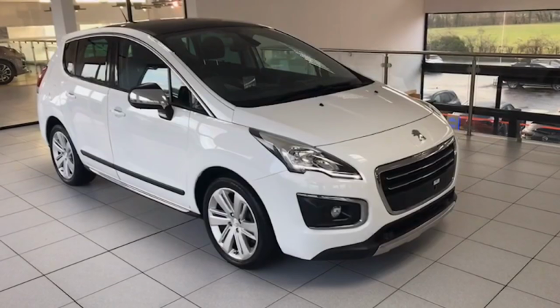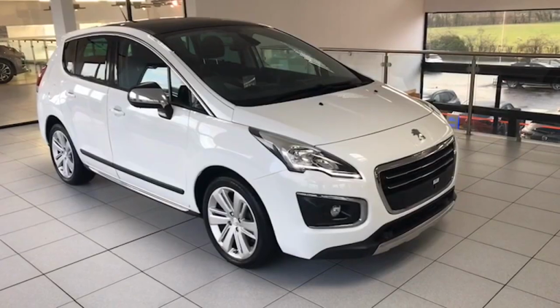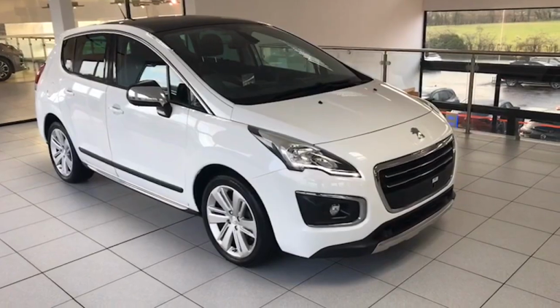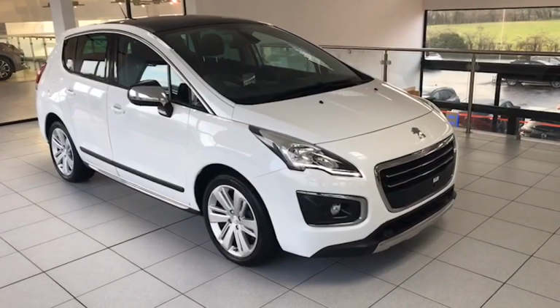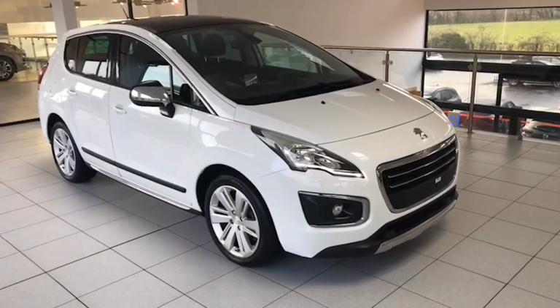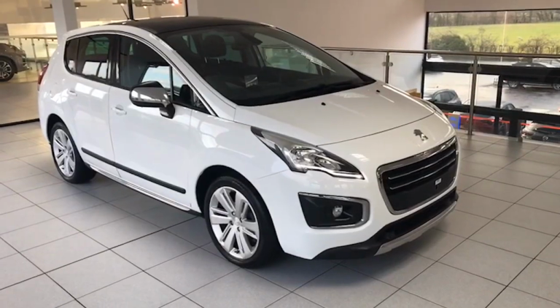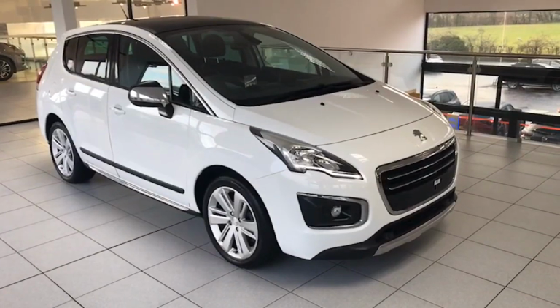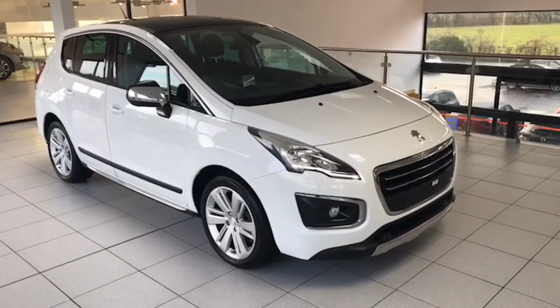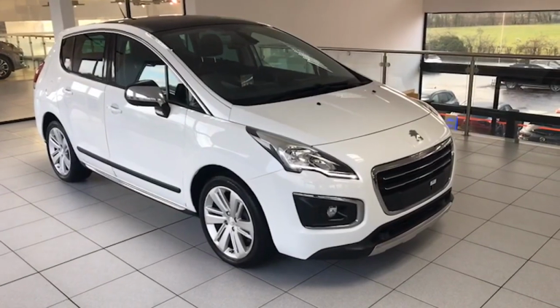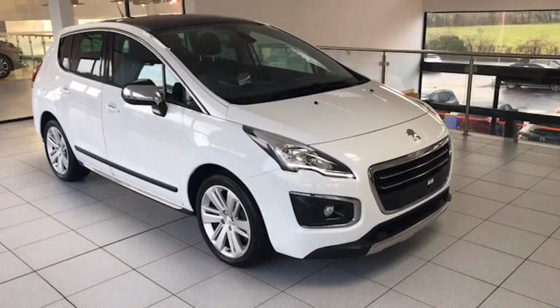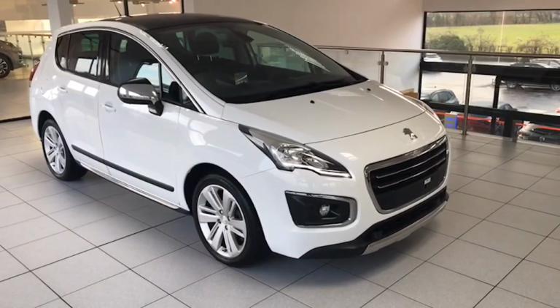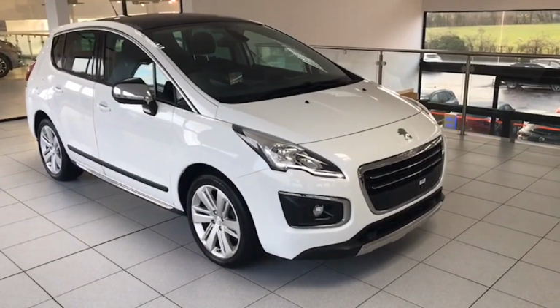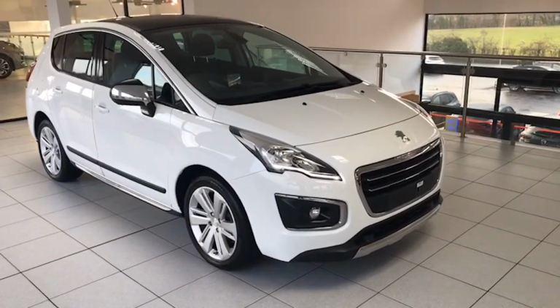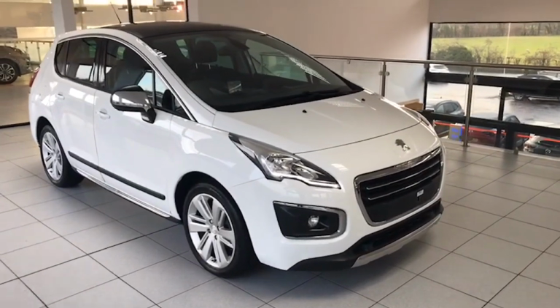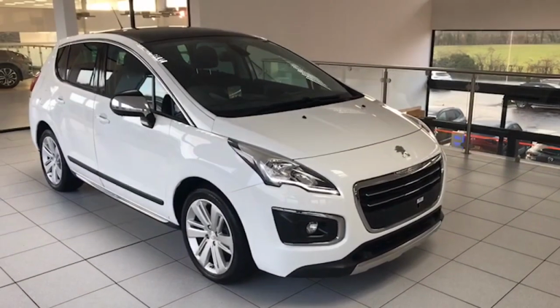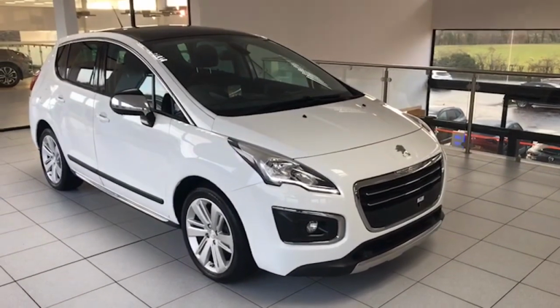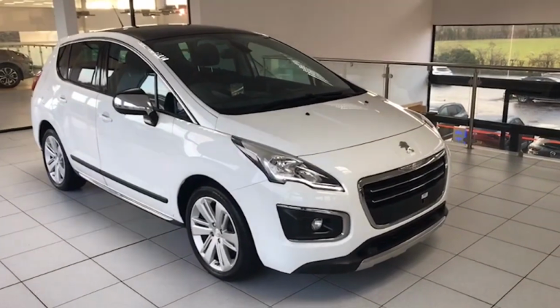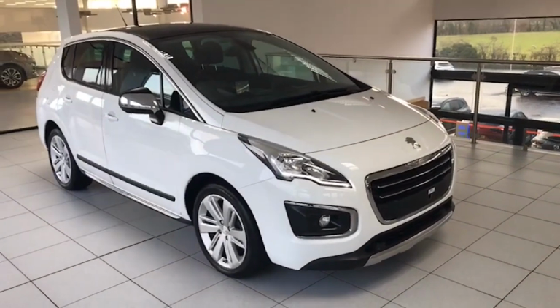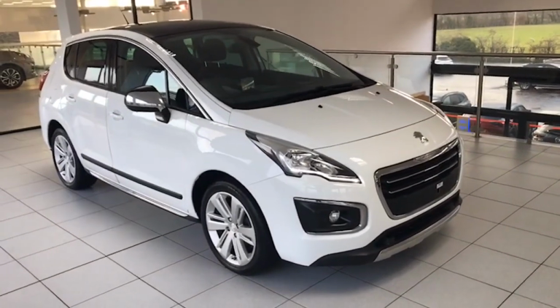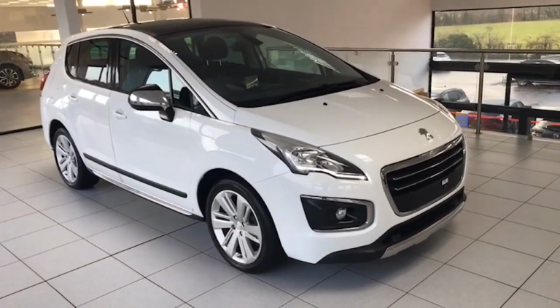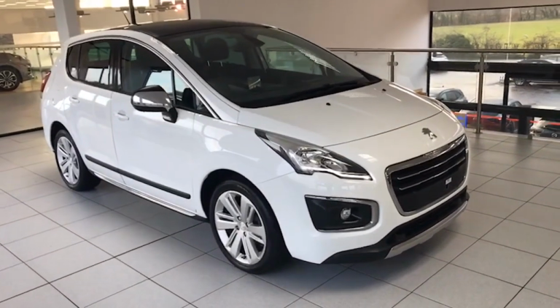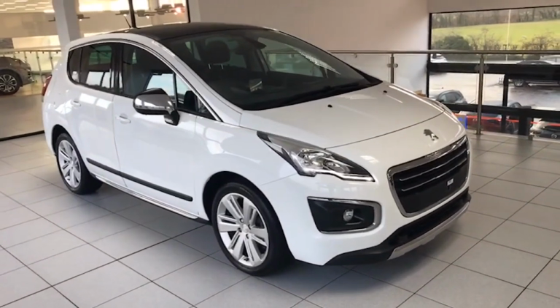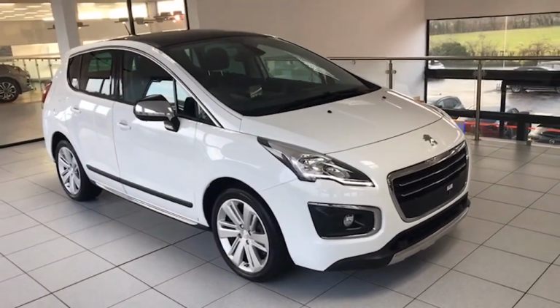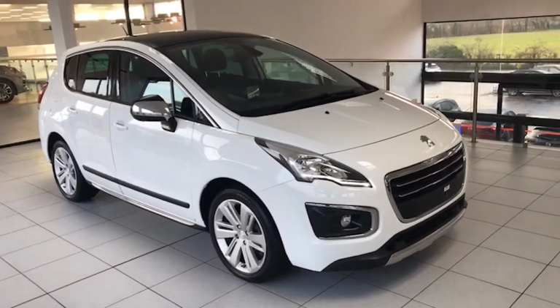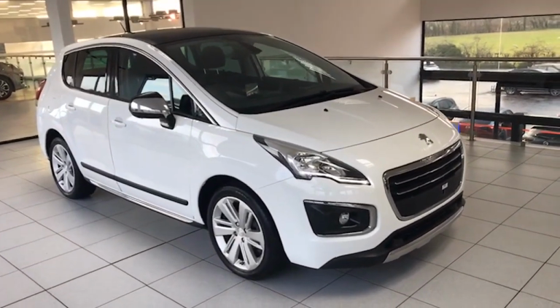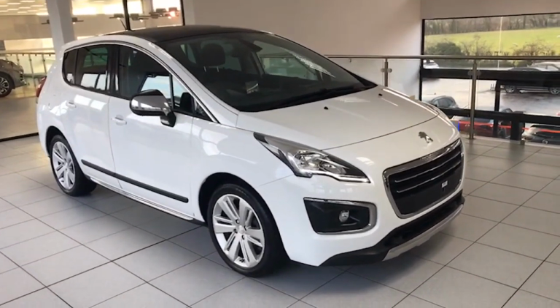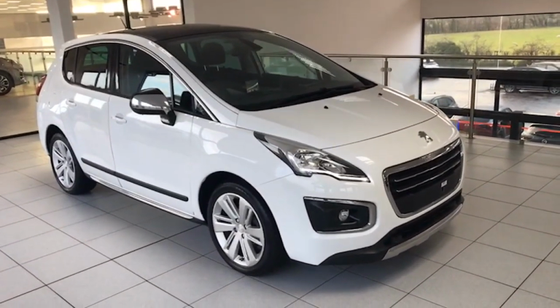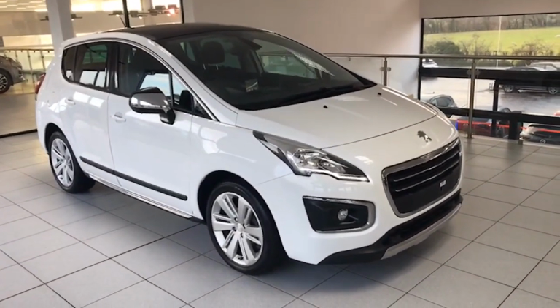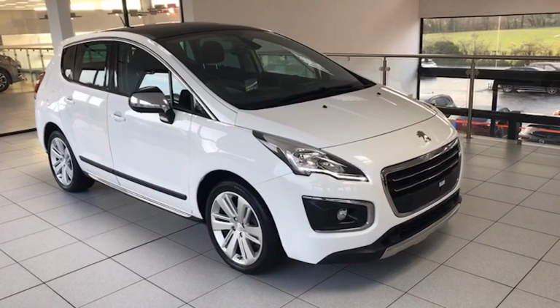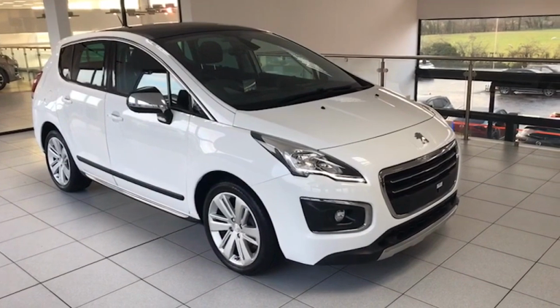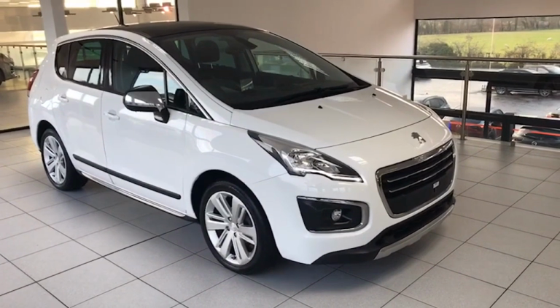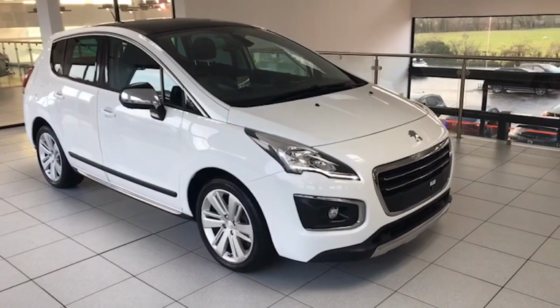Hello folks, Colin here again from Salt Marine. I've got a real one-off car here to show you today.